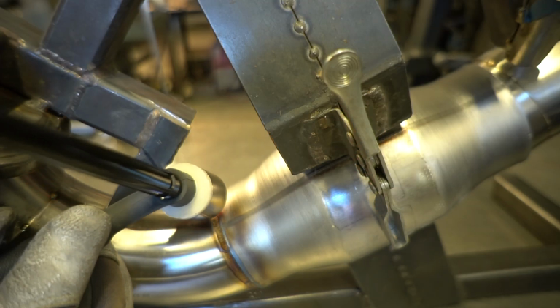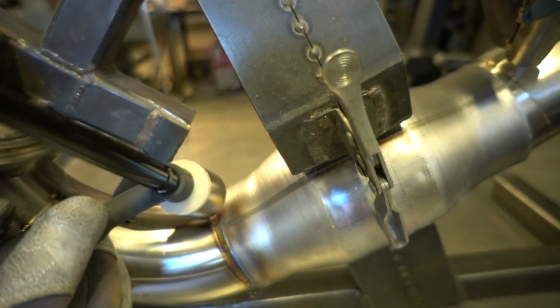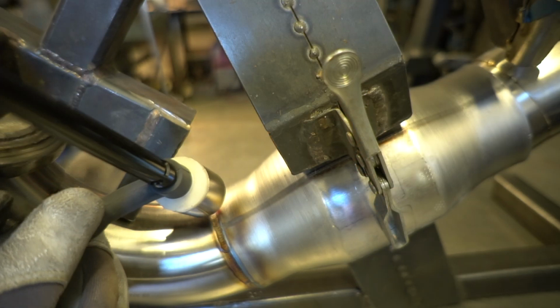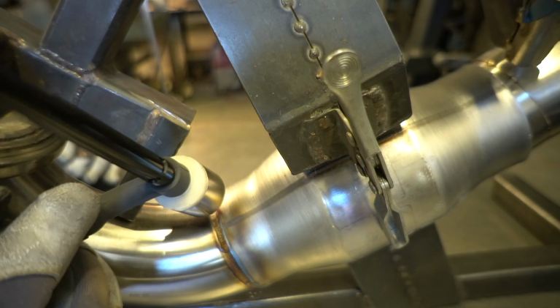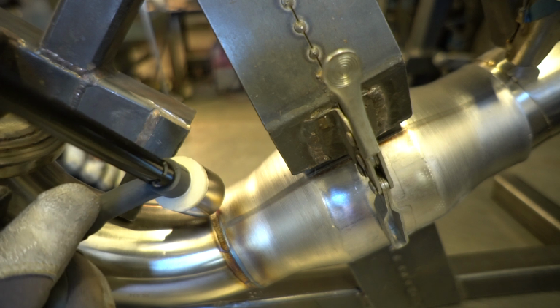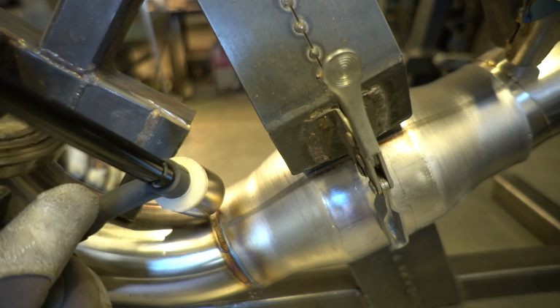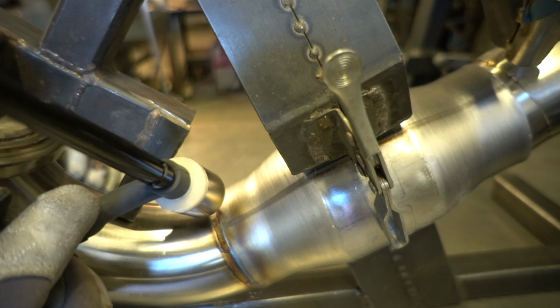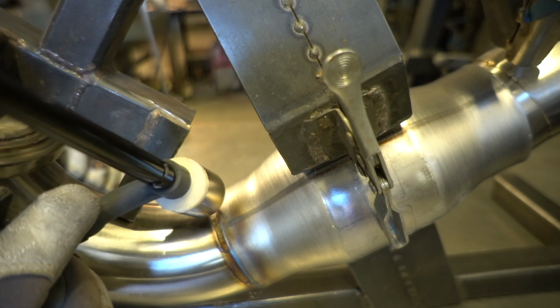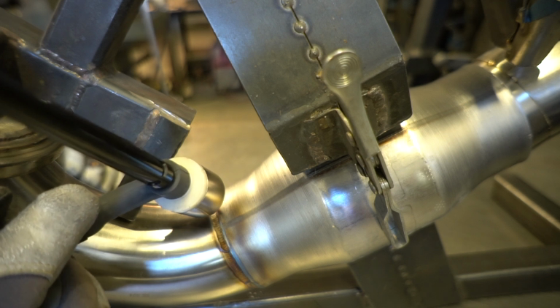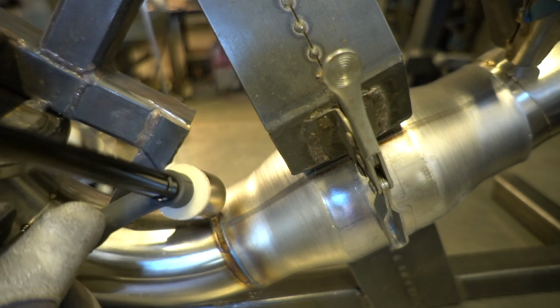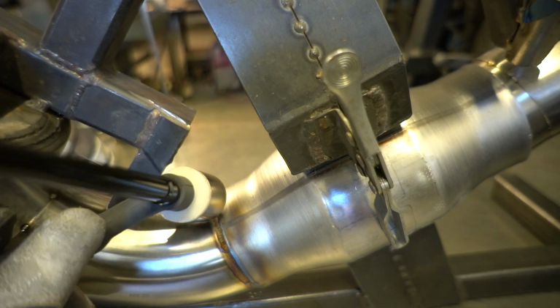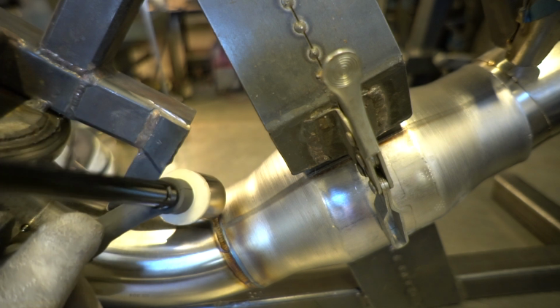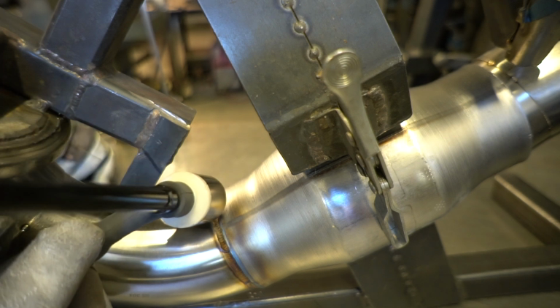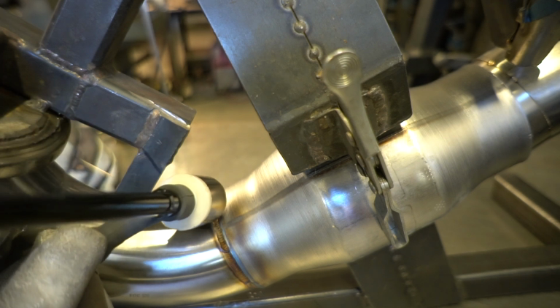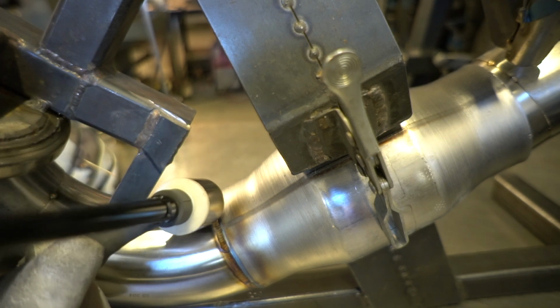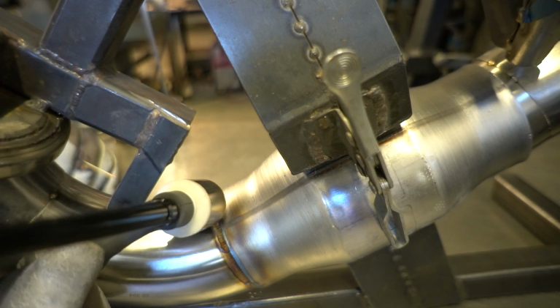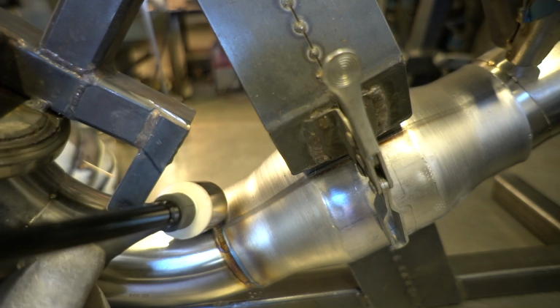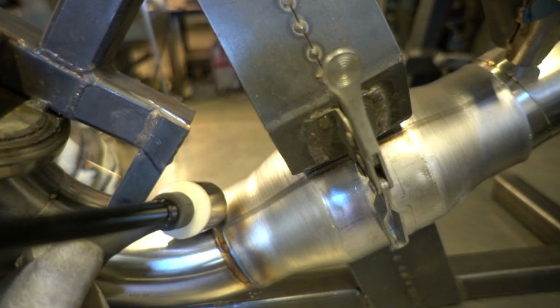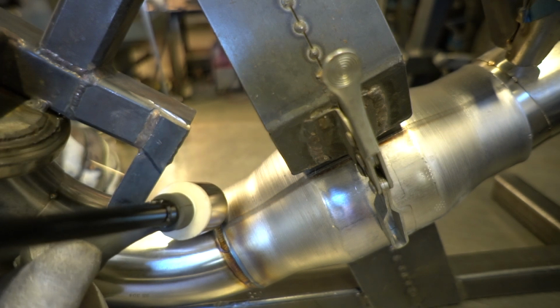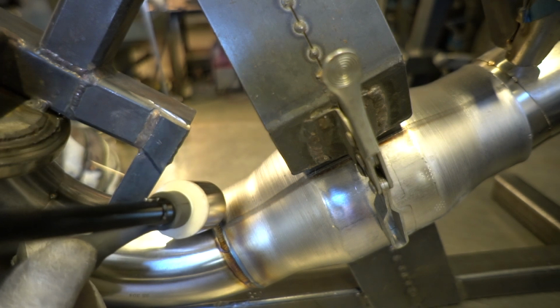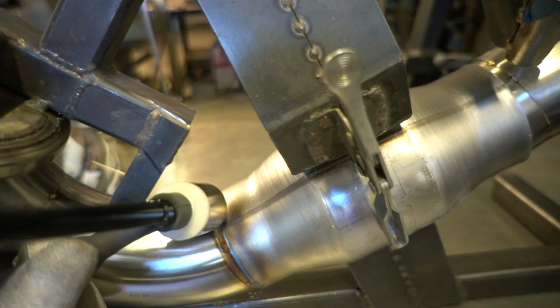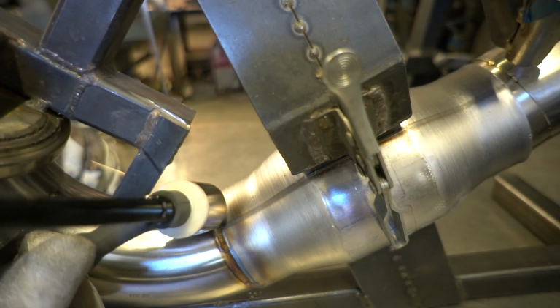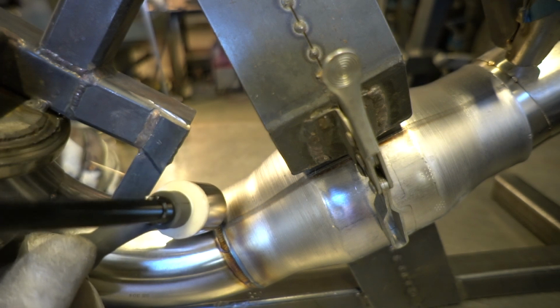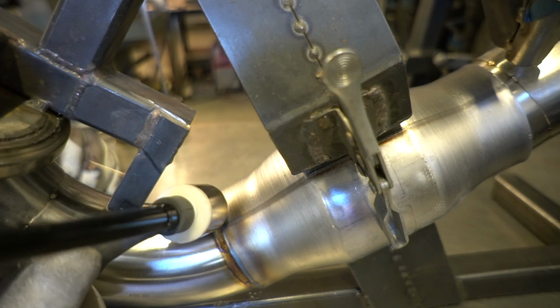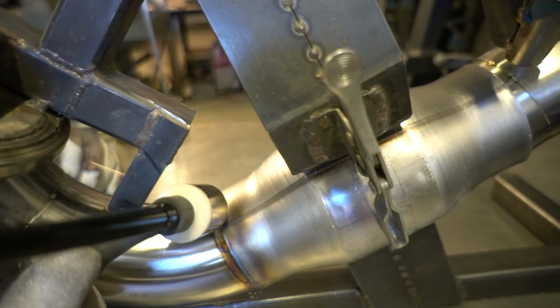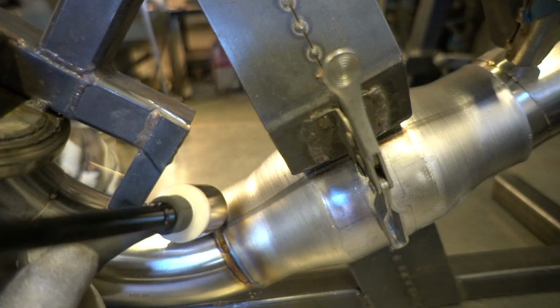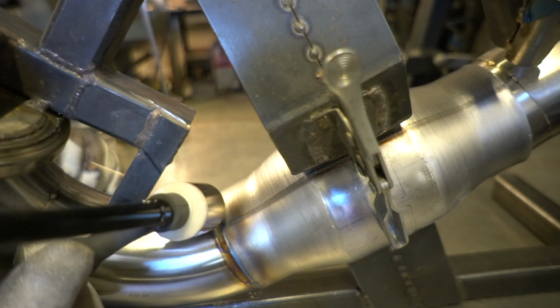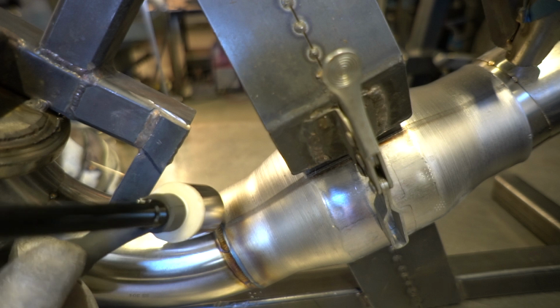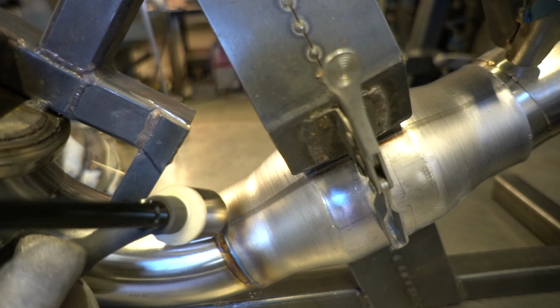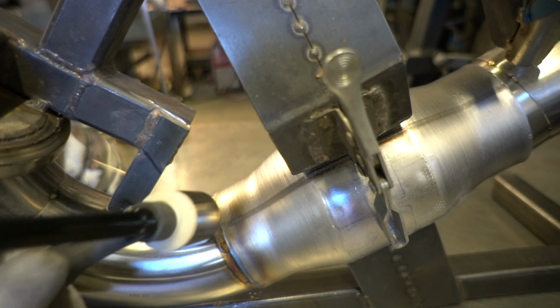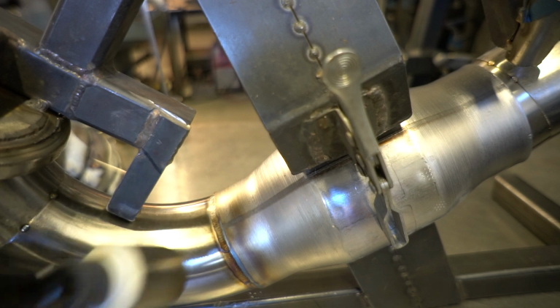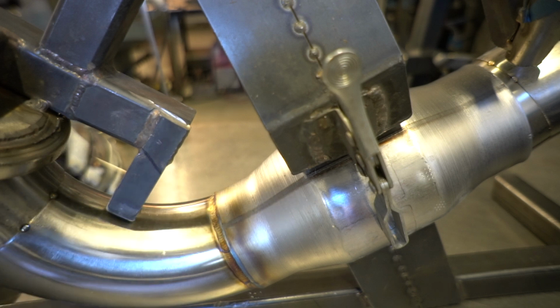Welding in a fixture definitely adds some elements — got to be able to move around all the pieces that get in your way.